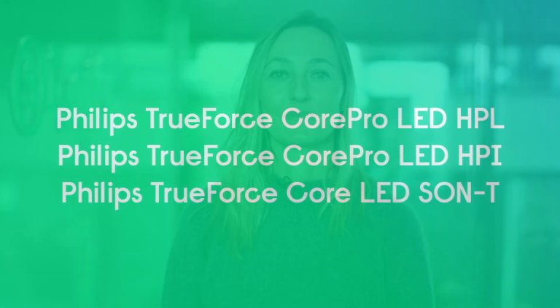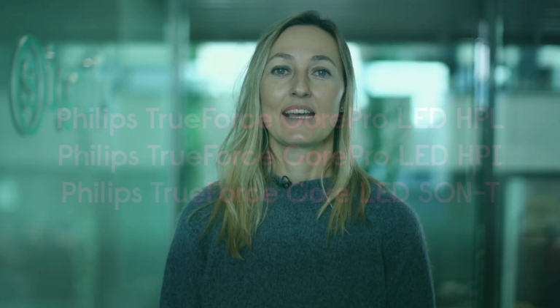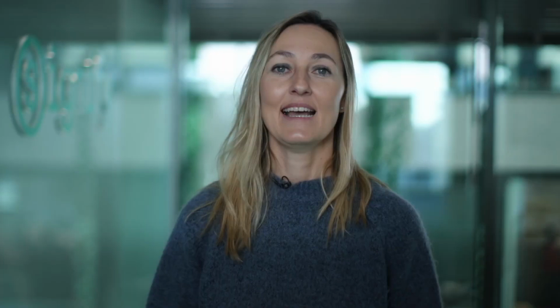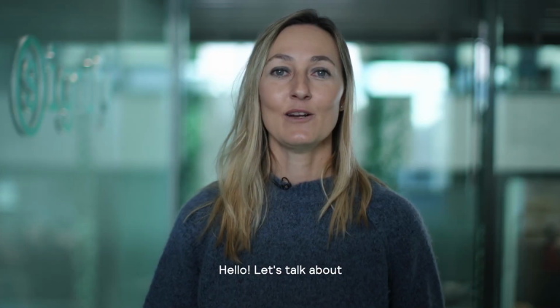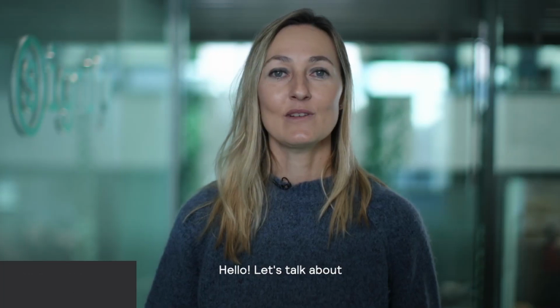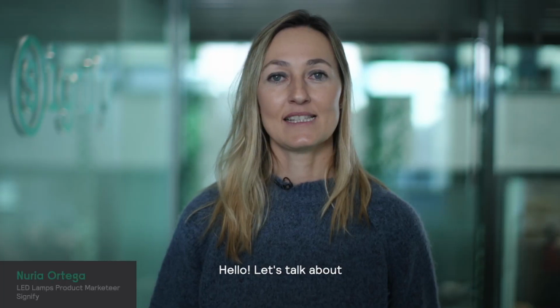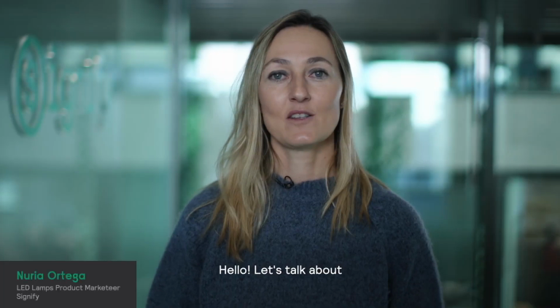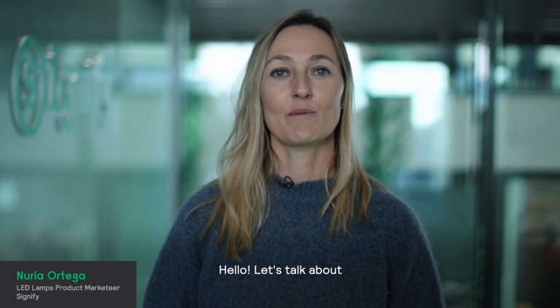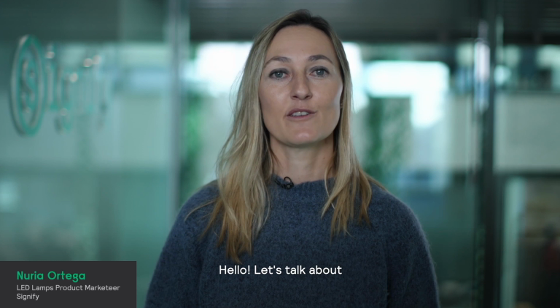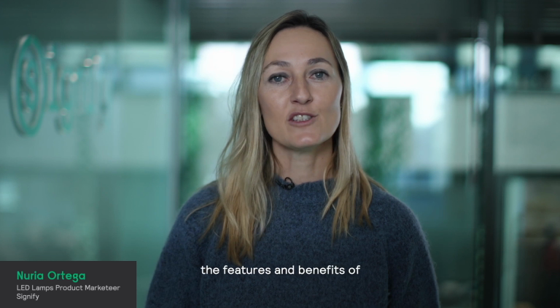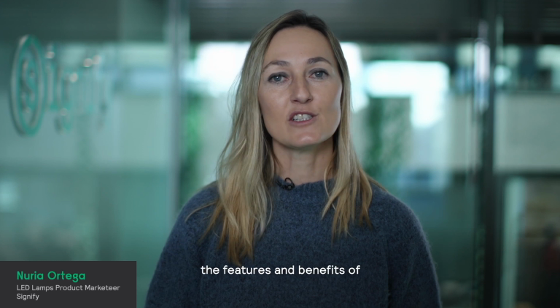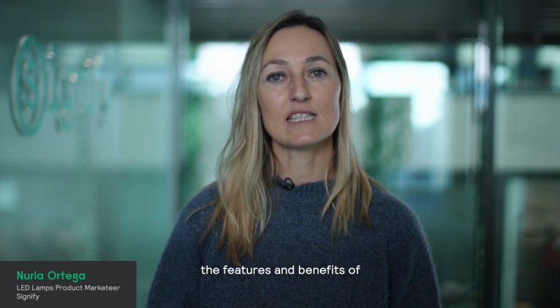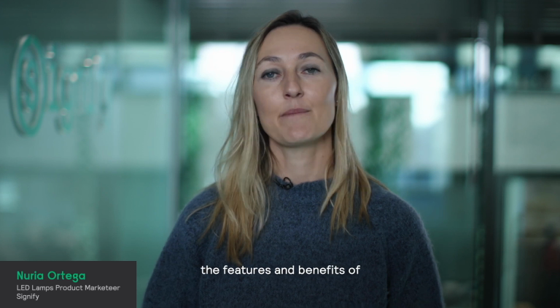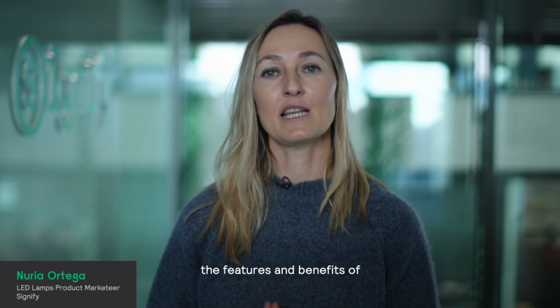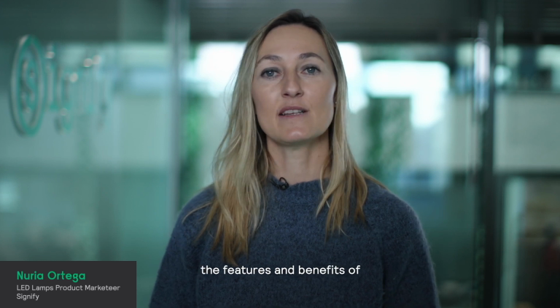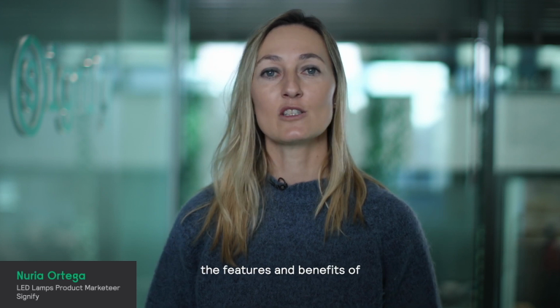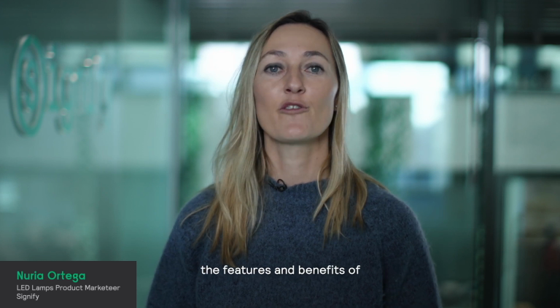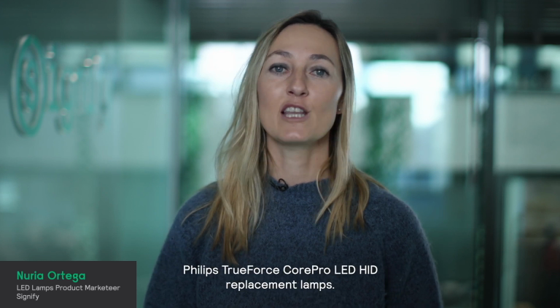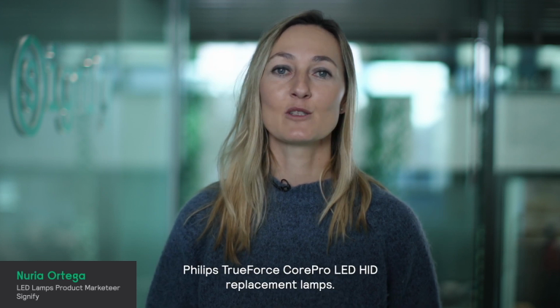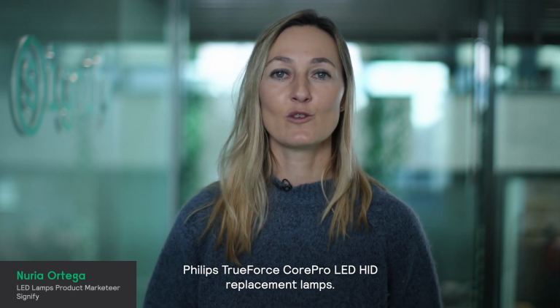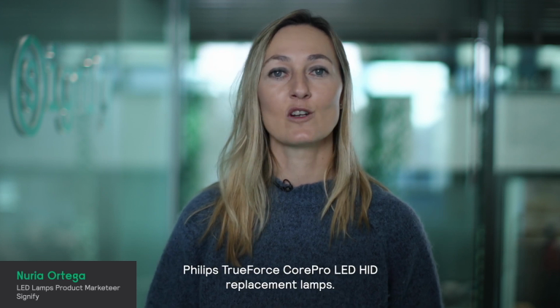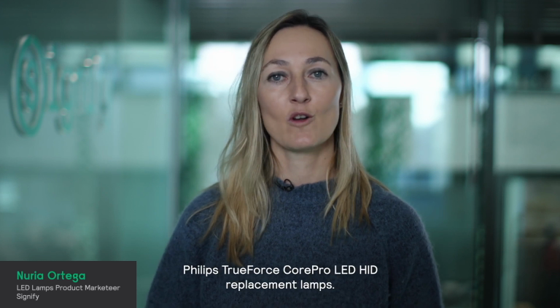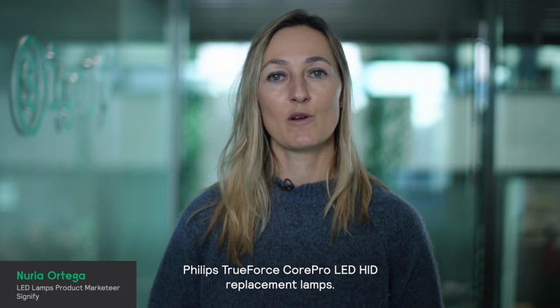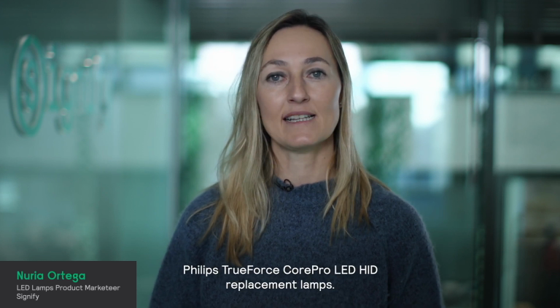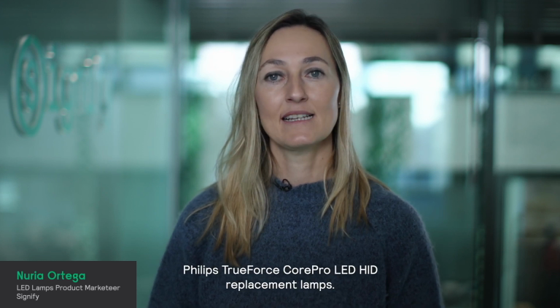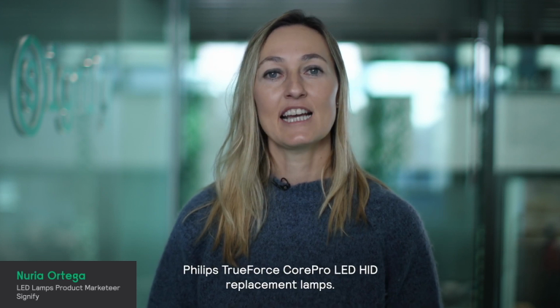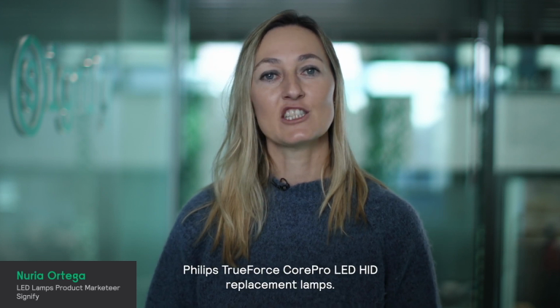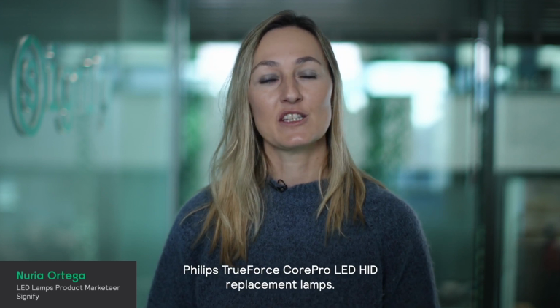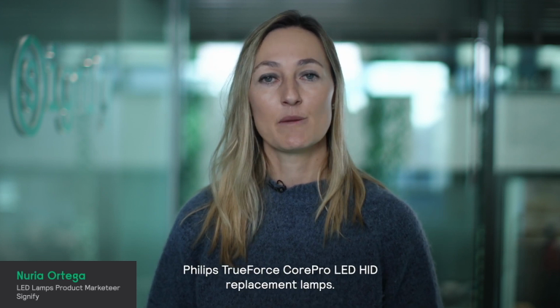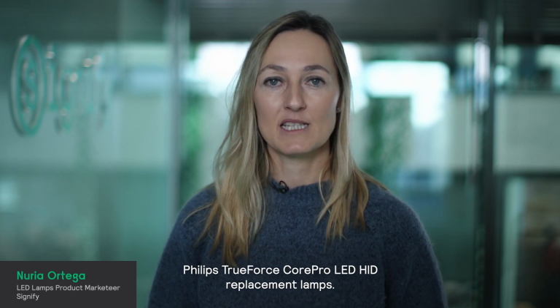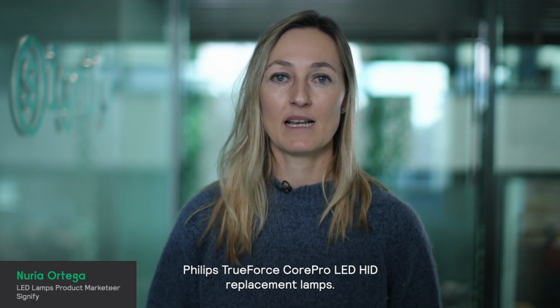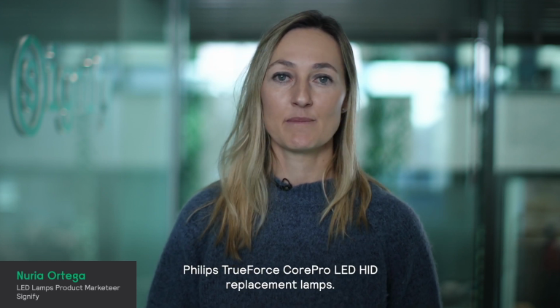Hello! Let's talk about the features and benefits of Philips TrueForce Core ProLED HED replacement lamps.